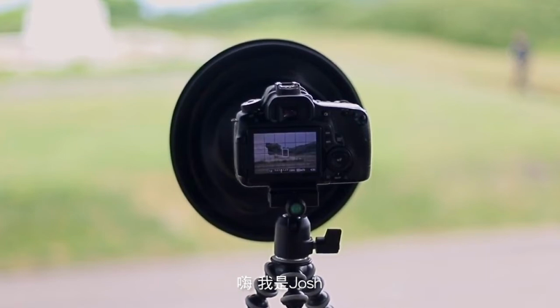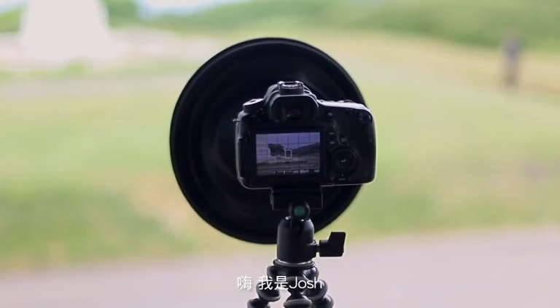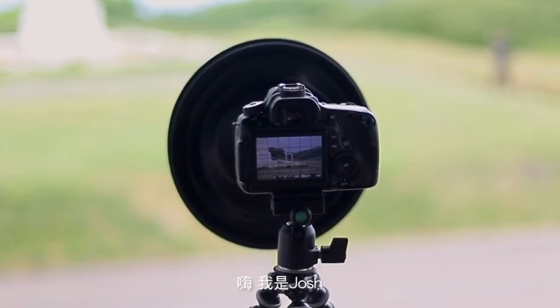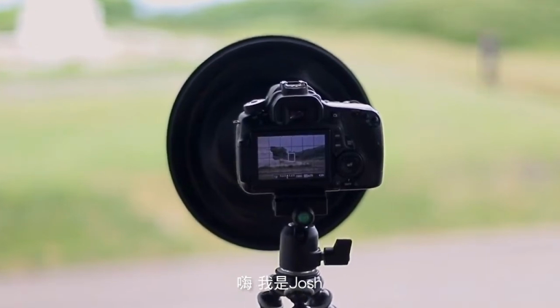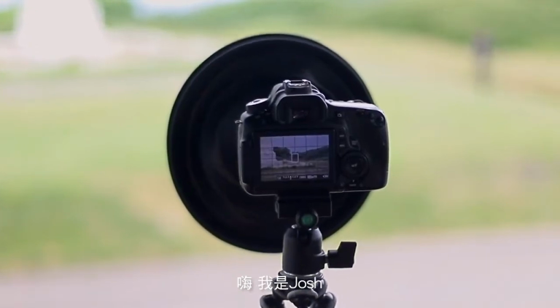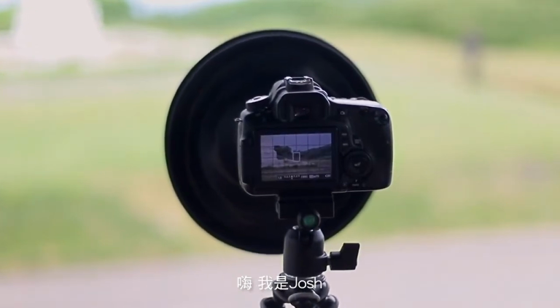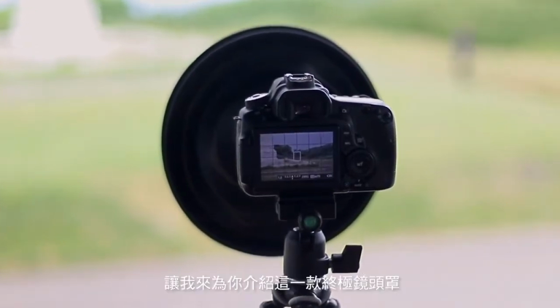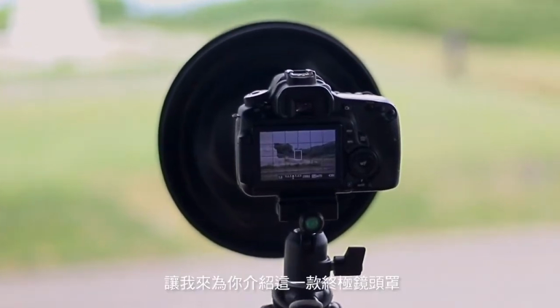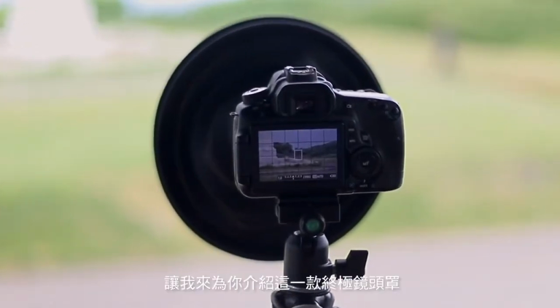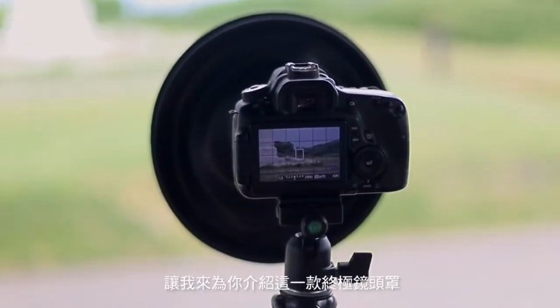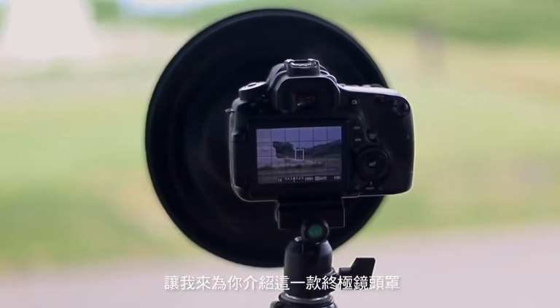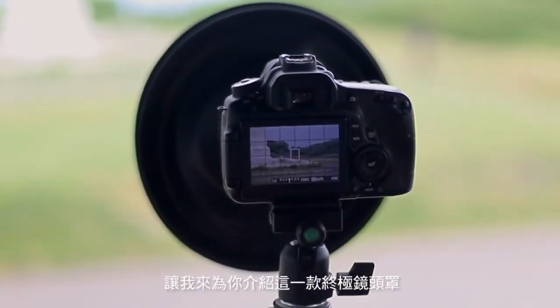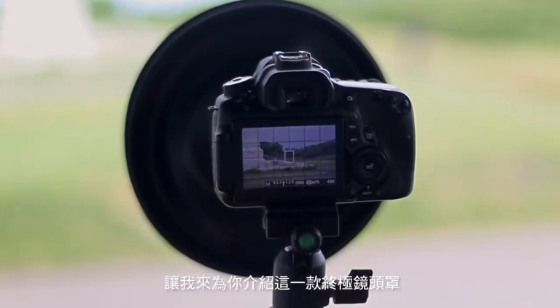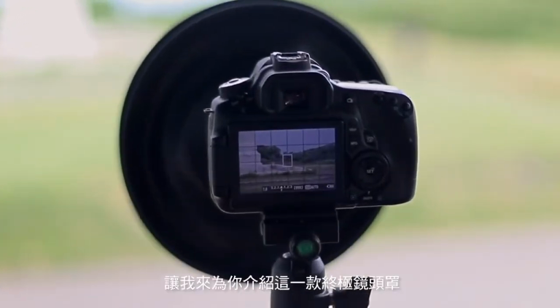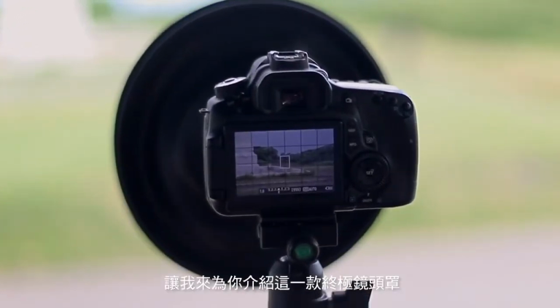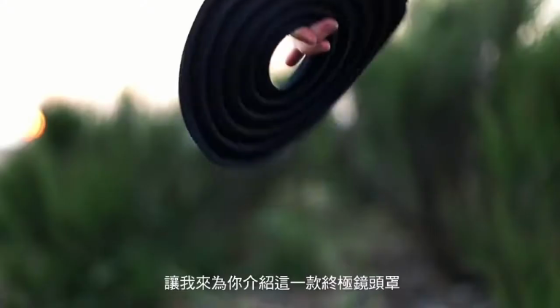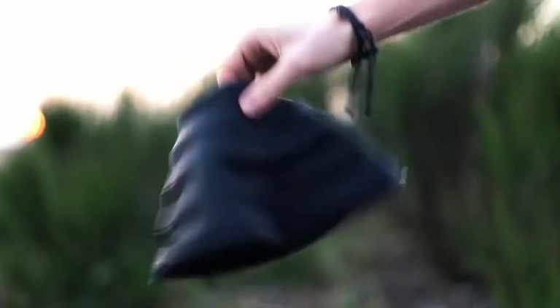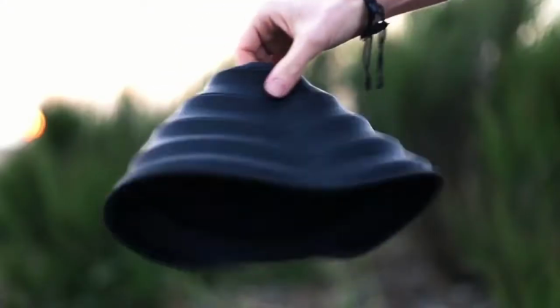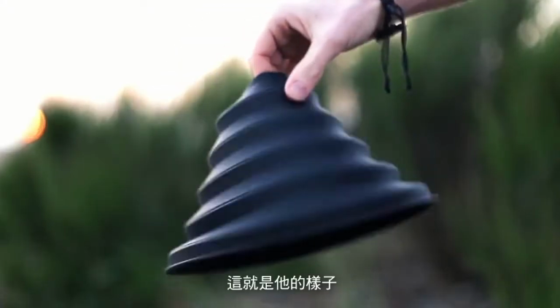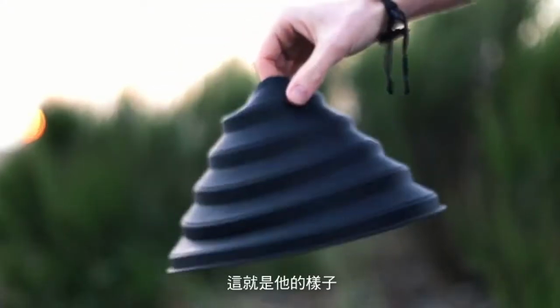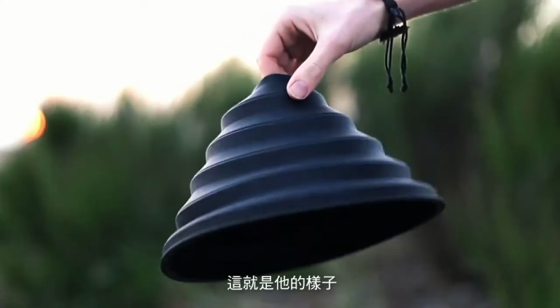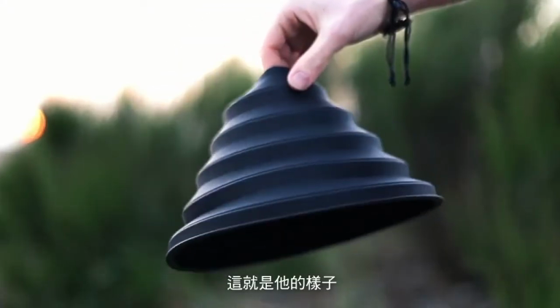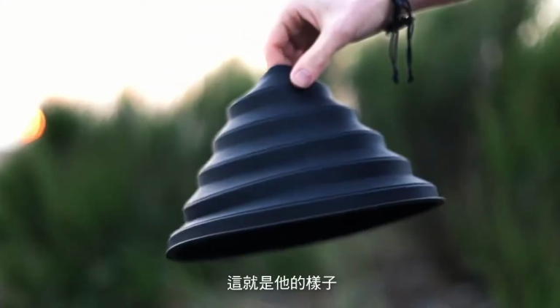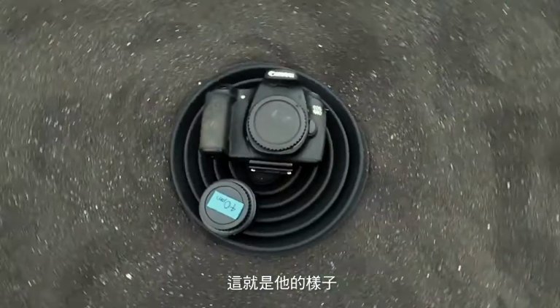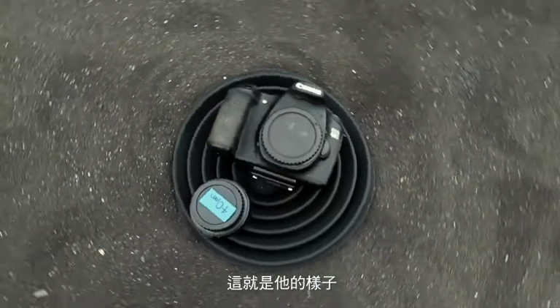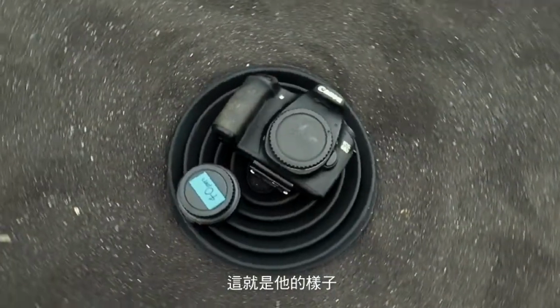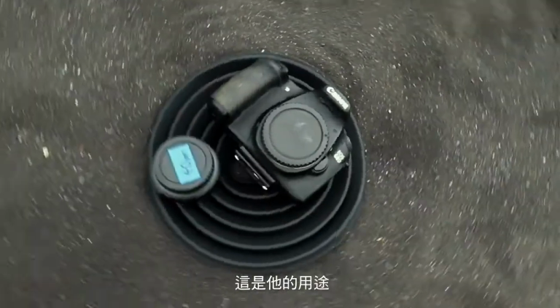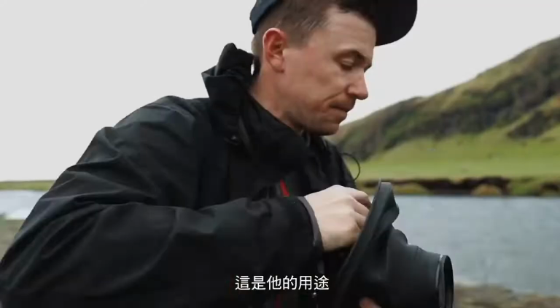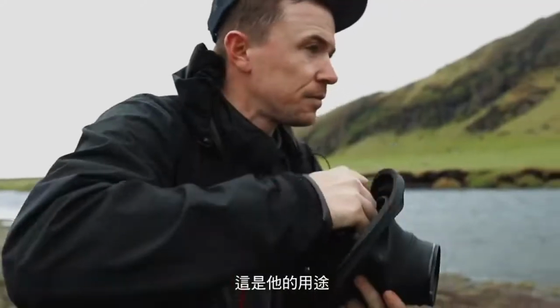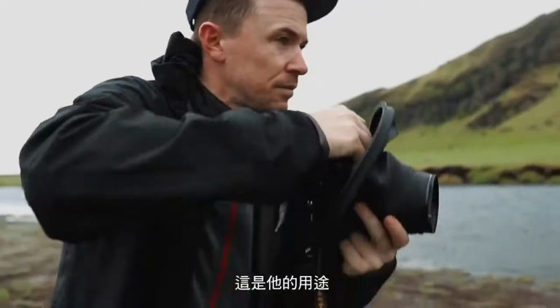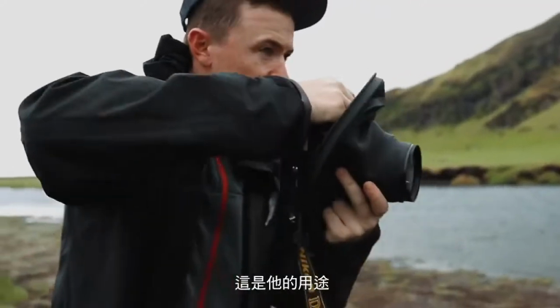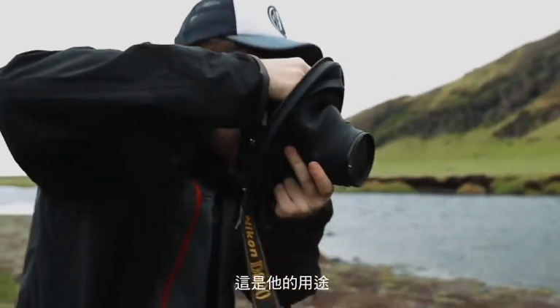My name is Josh and let me introduce you to the Ultimate Lenshead. This is what it looks like and this is what you can do with it.